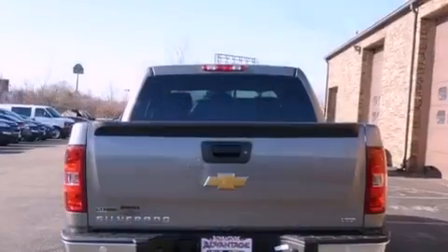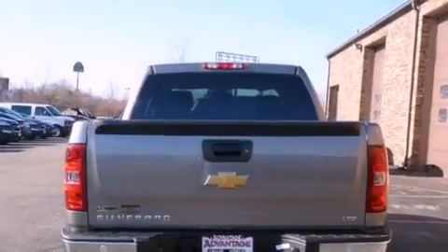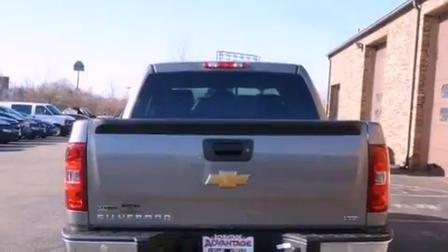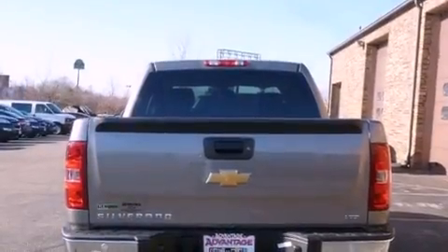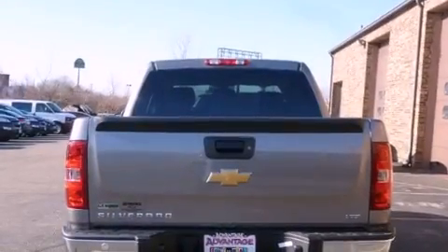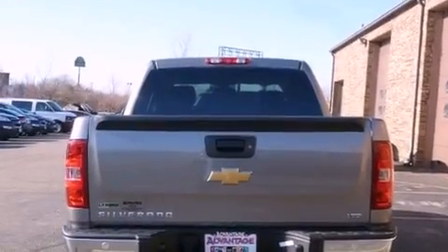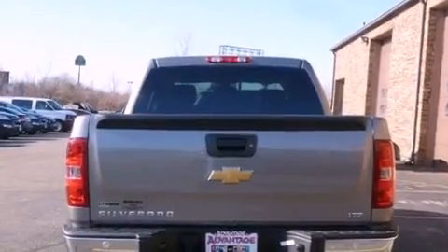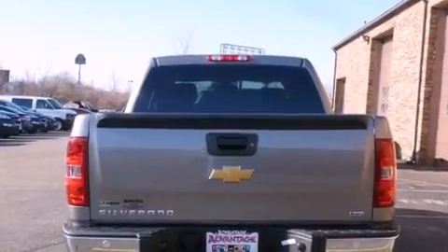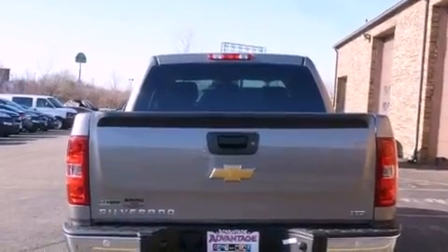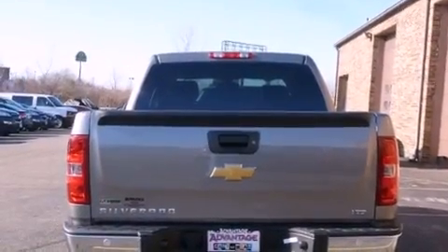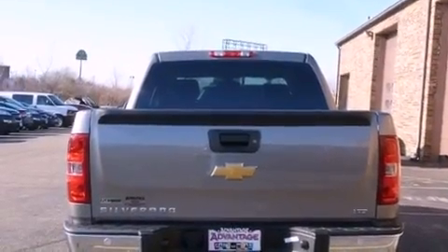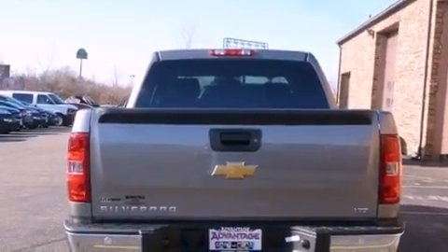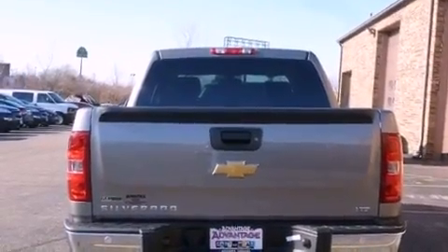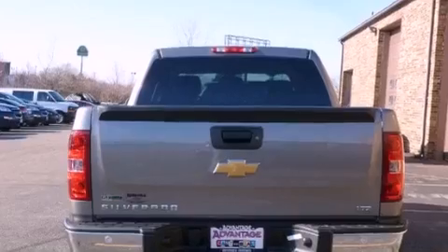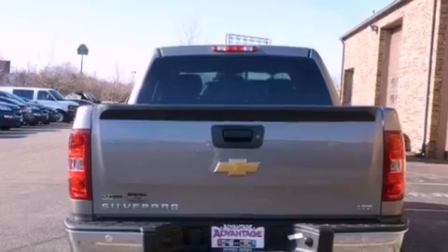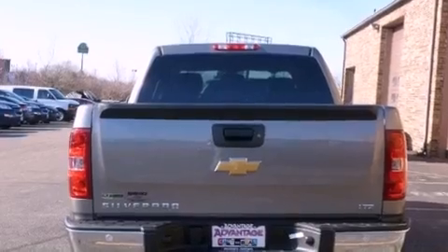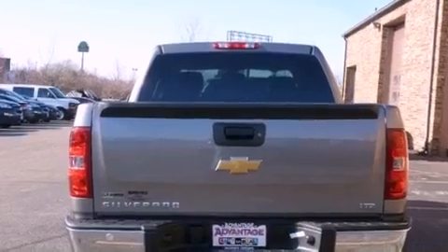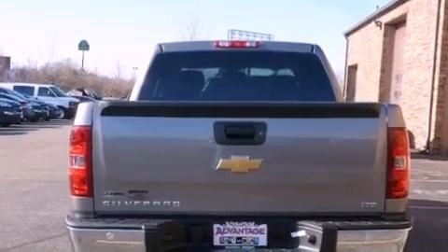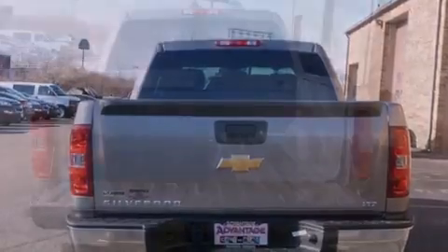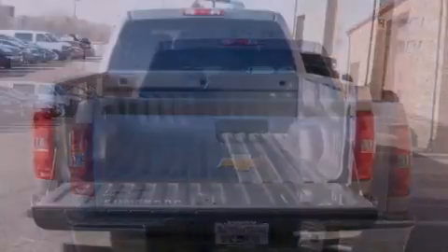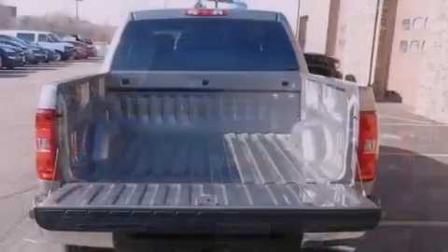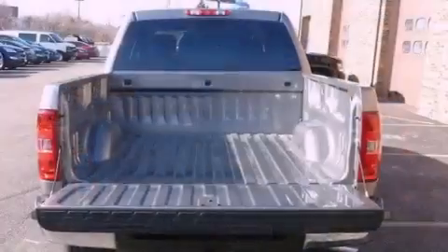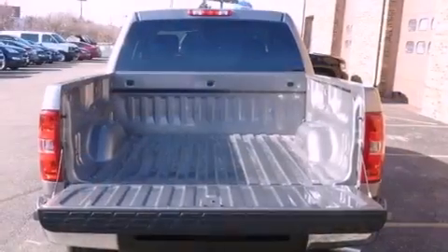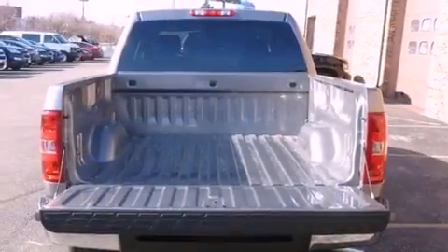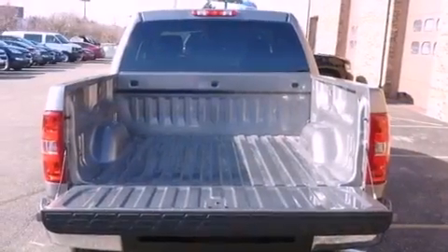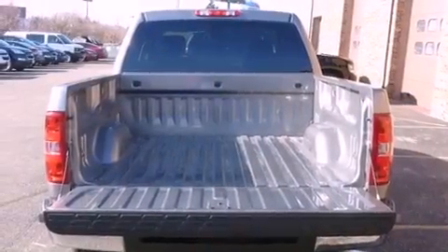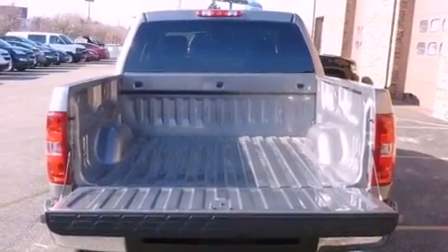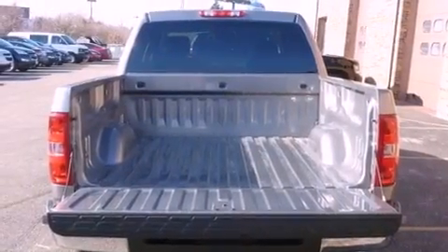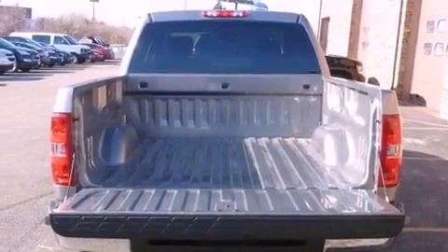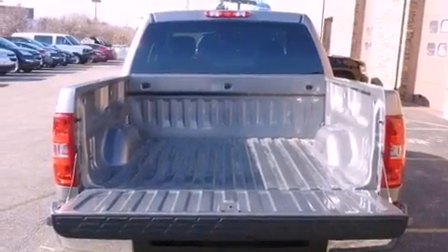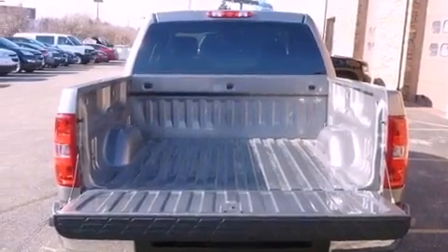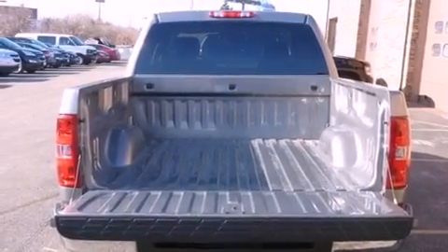Its top features and packages include the appearance package, a sunroof, big 18-inch wheels, and many other features.